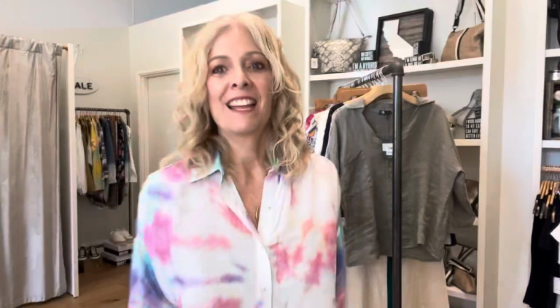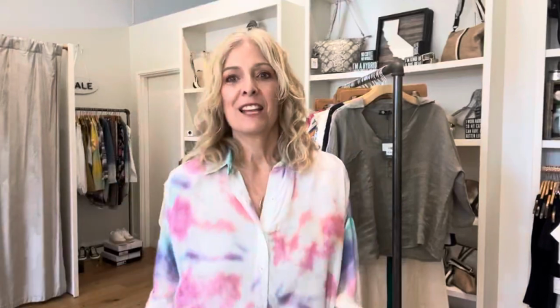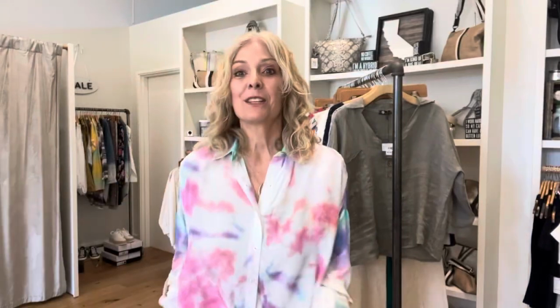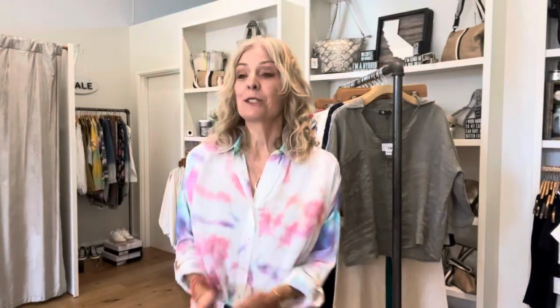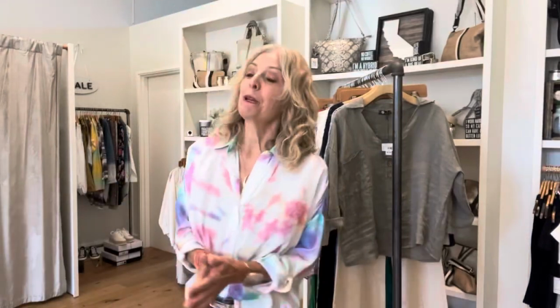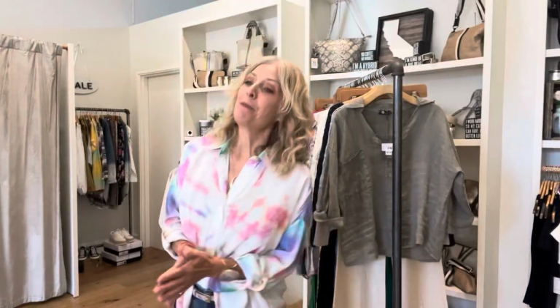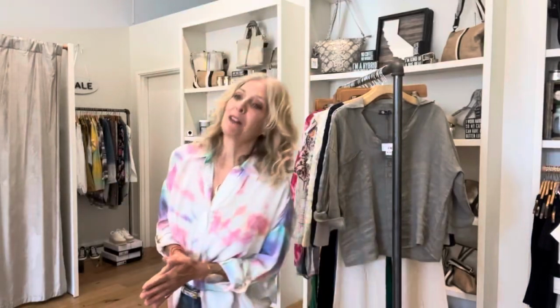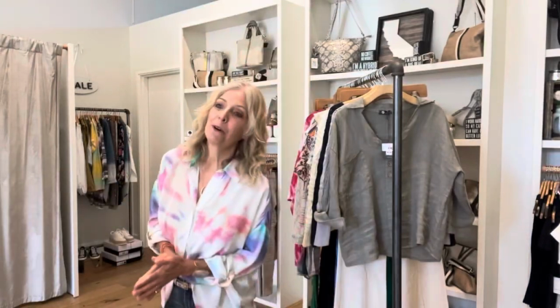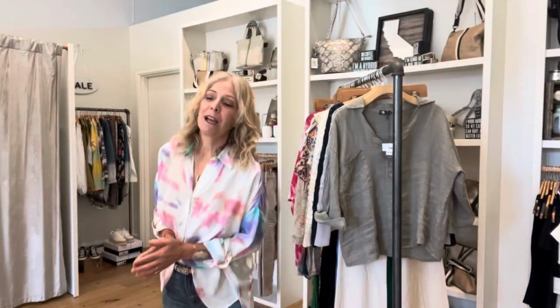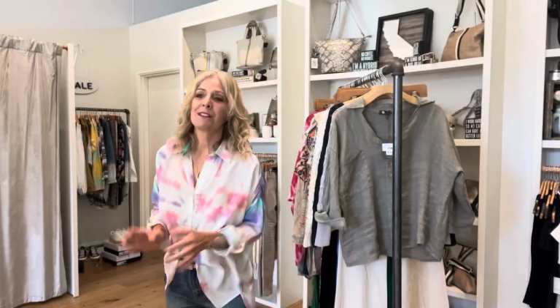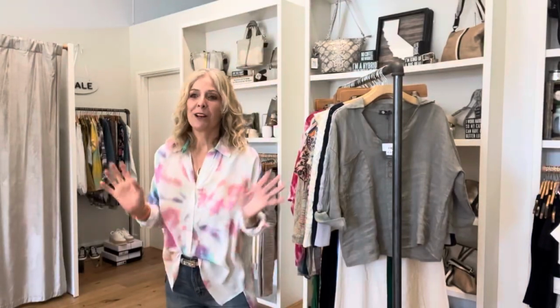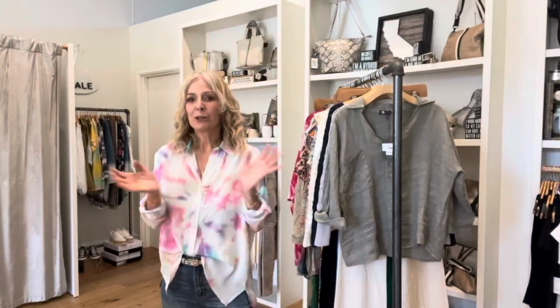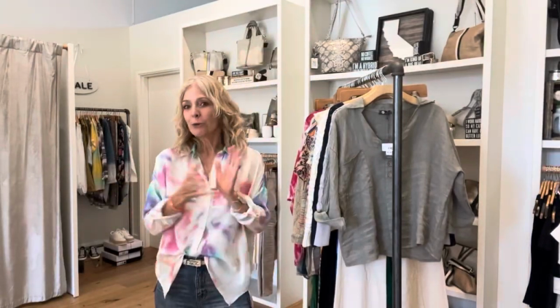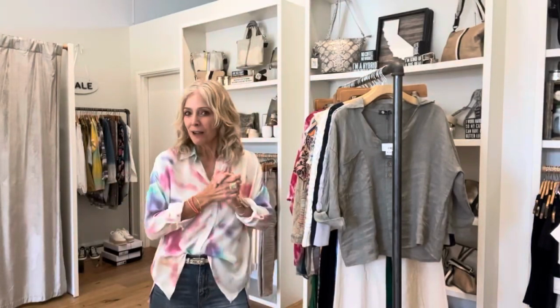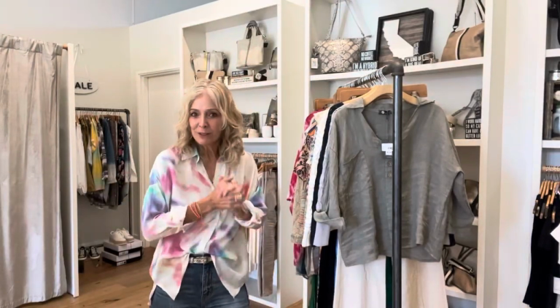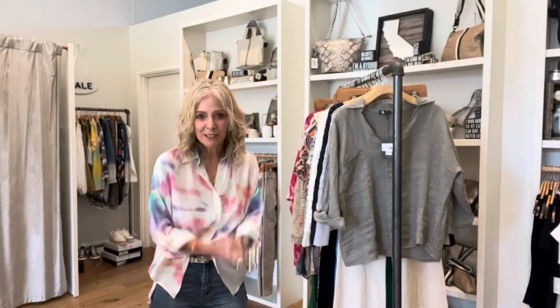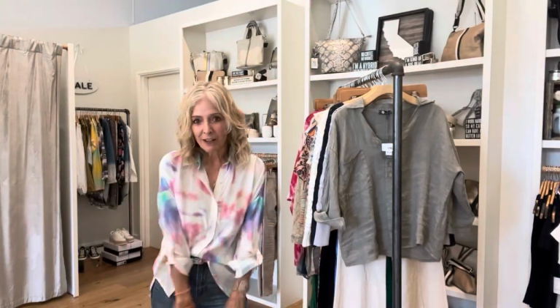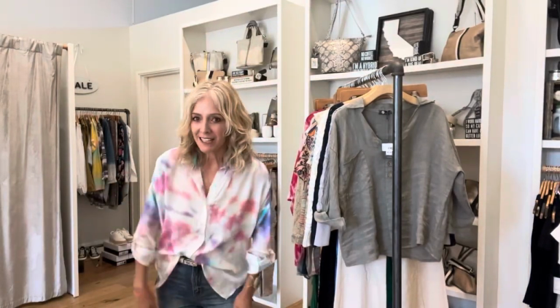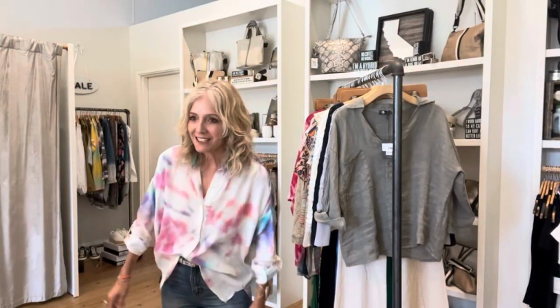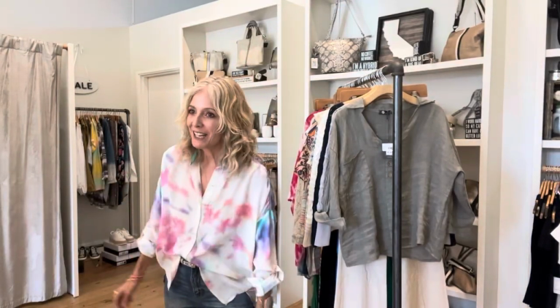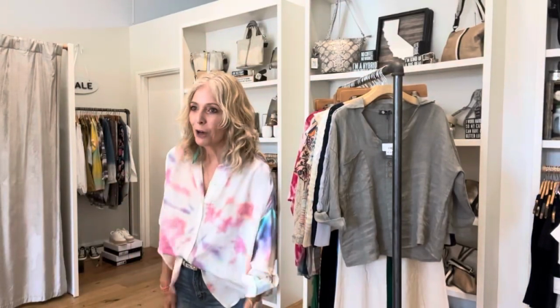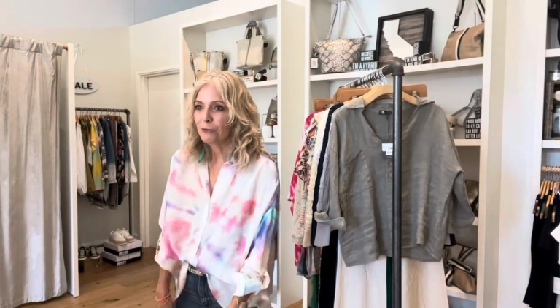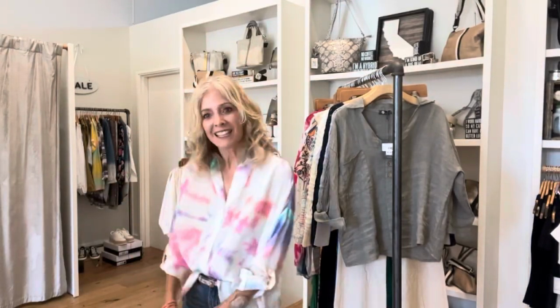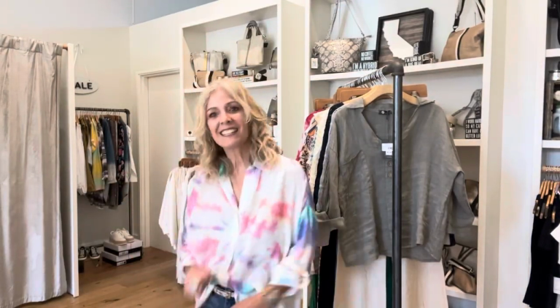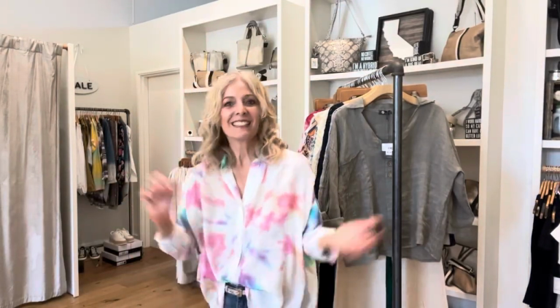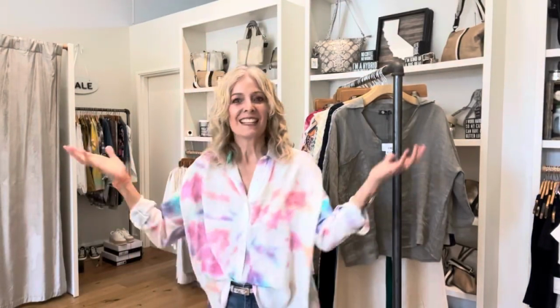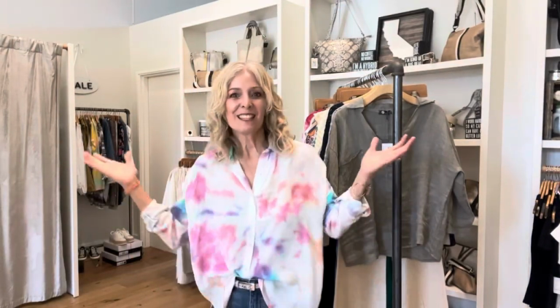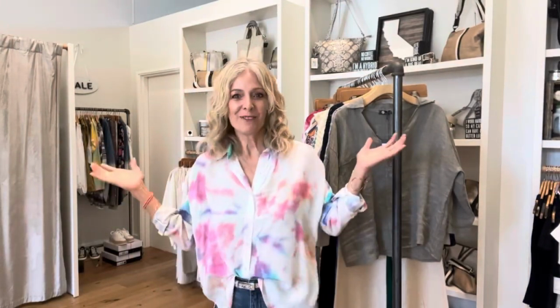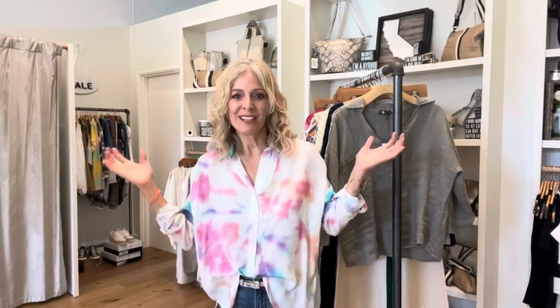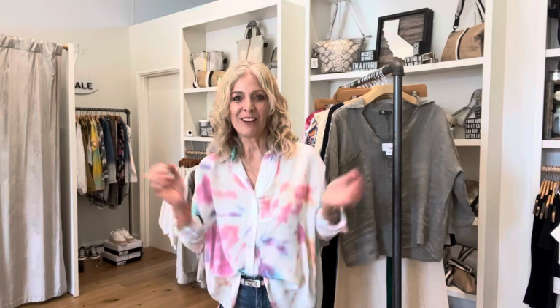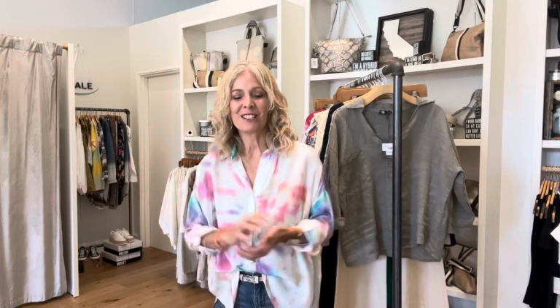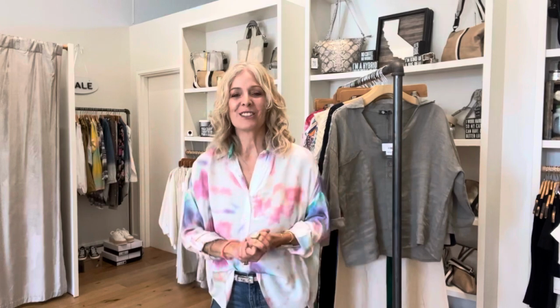So this week at Bella, we have a ton of new arrivals and Regan is going to help me get this video out to you guys.